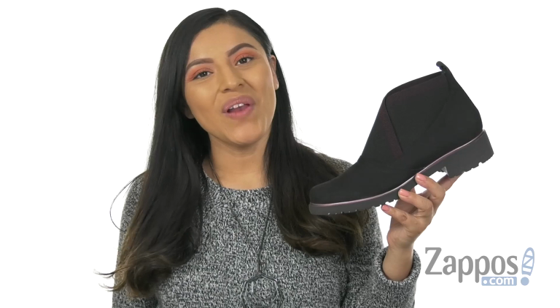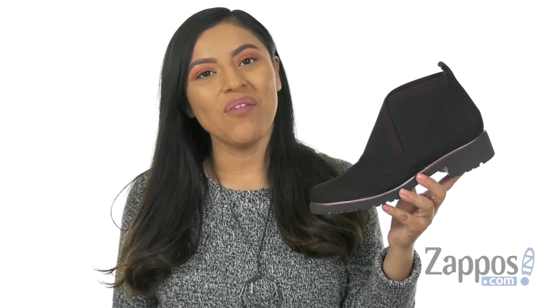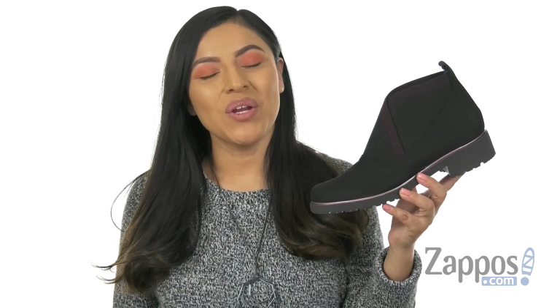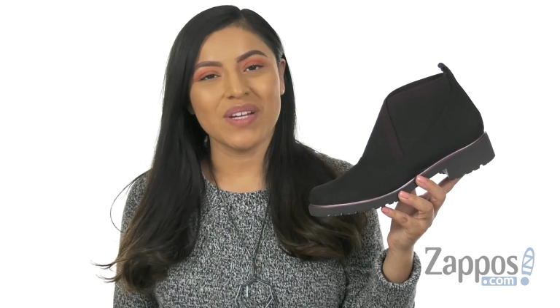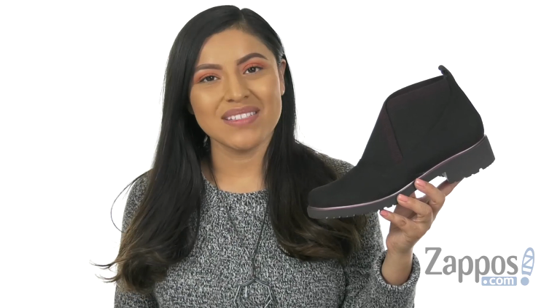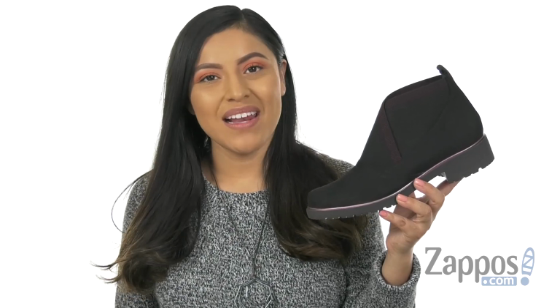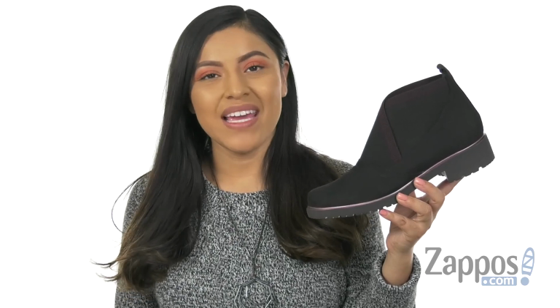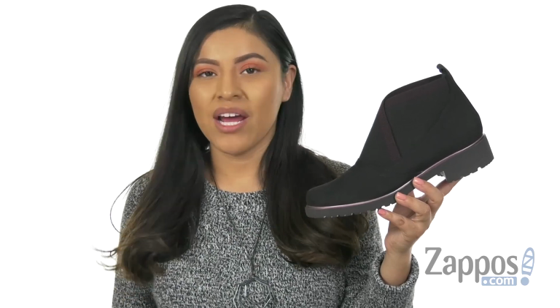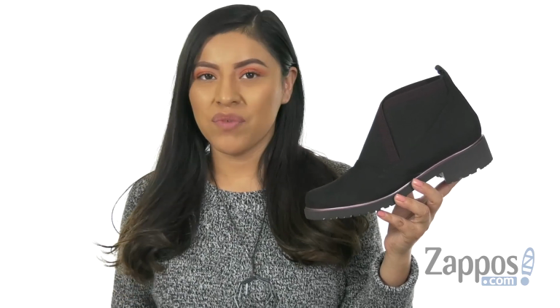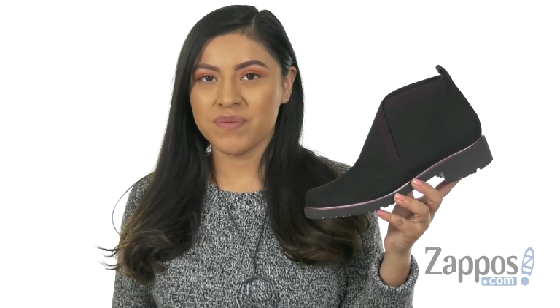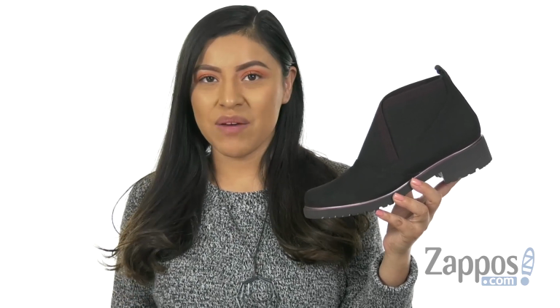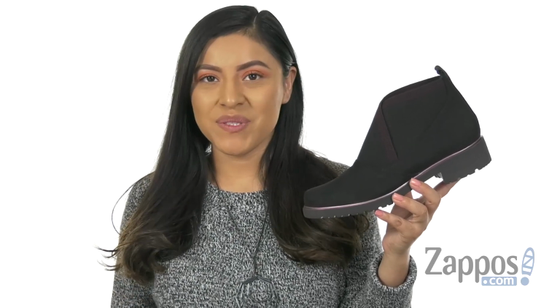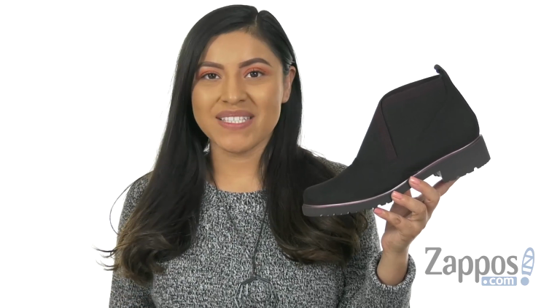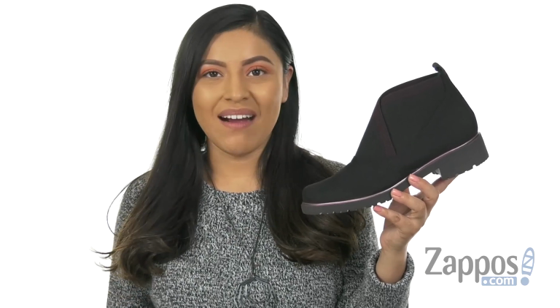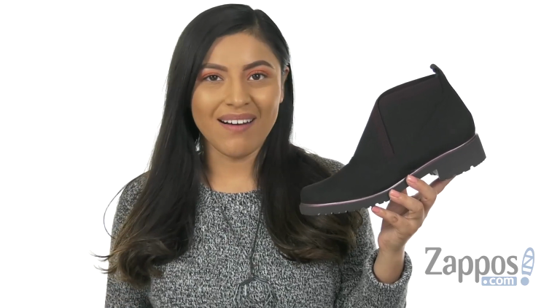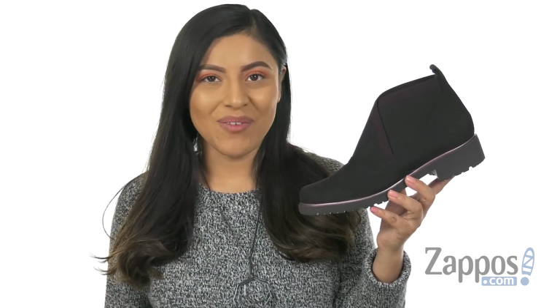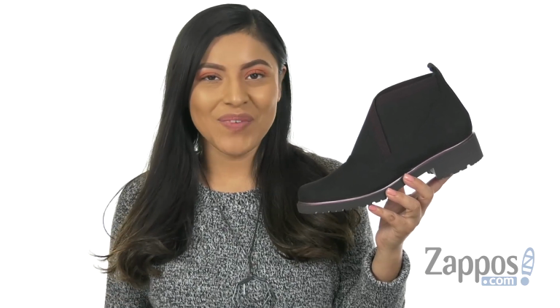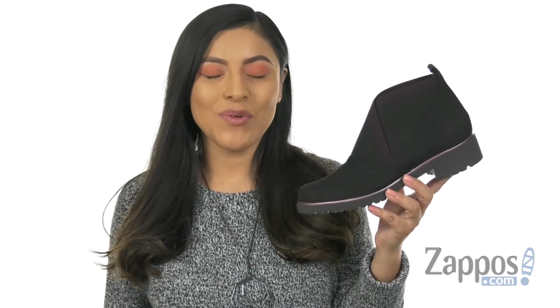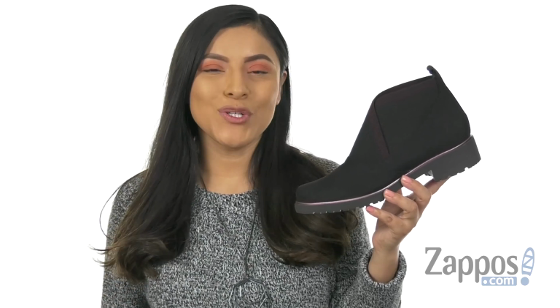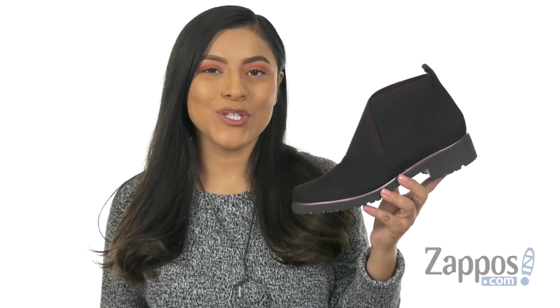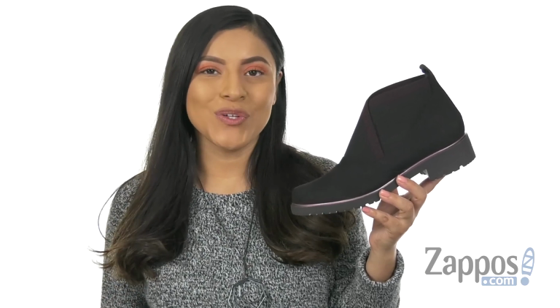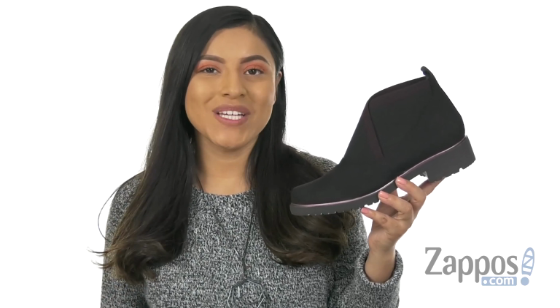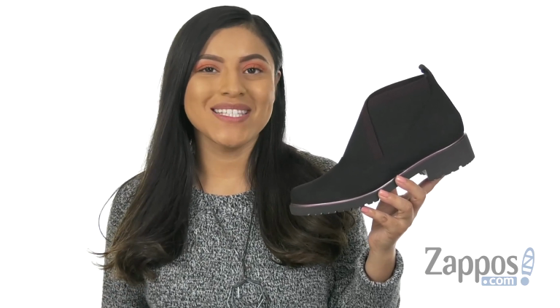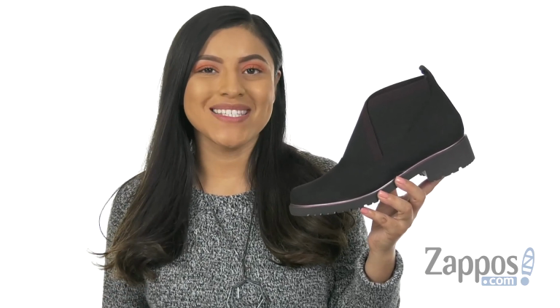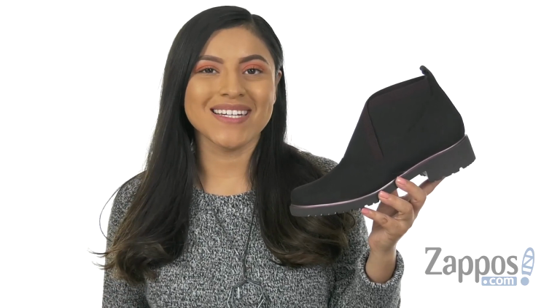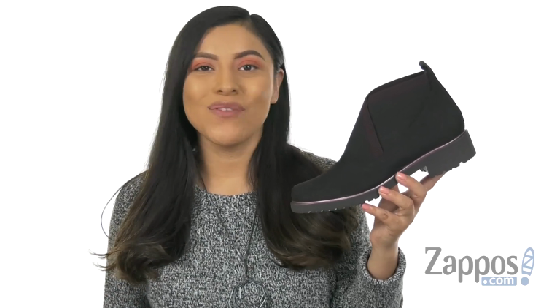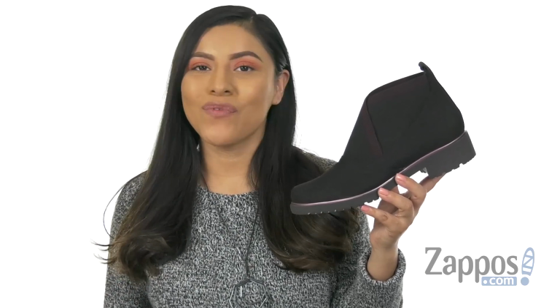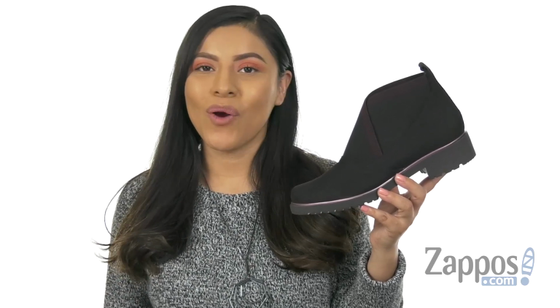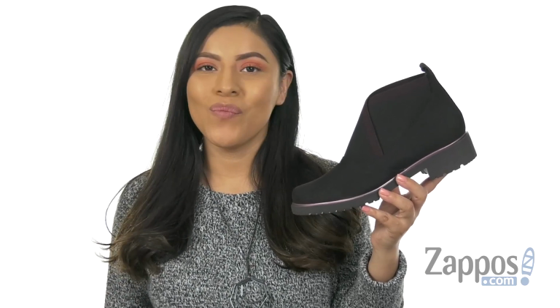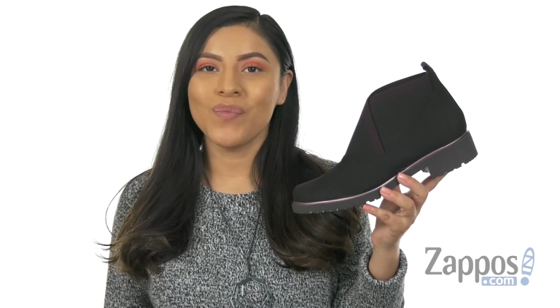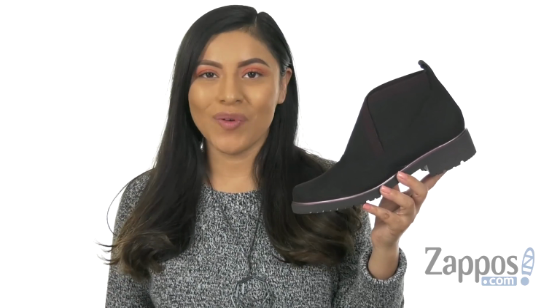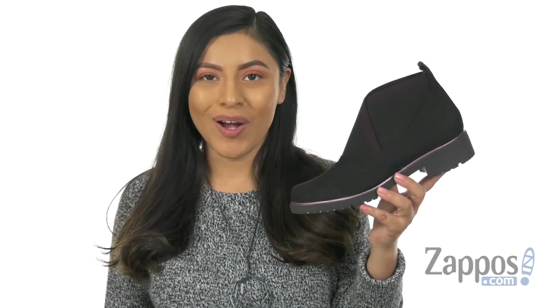Hola, mi nombre es Nelly, and I'm from Zappos.com. I'm here to show you Kidston from Munro.